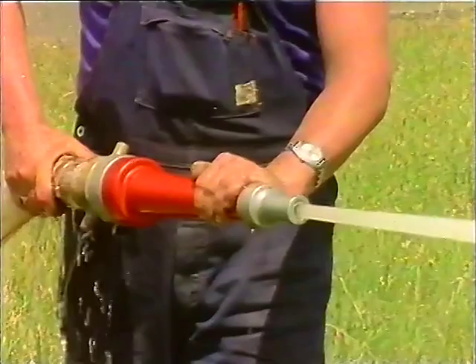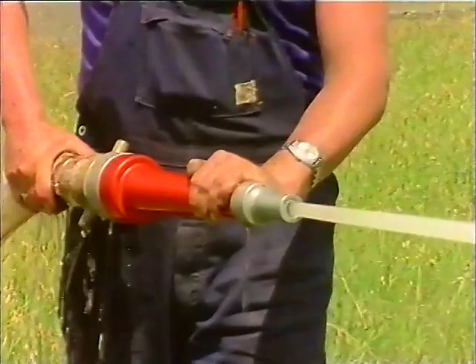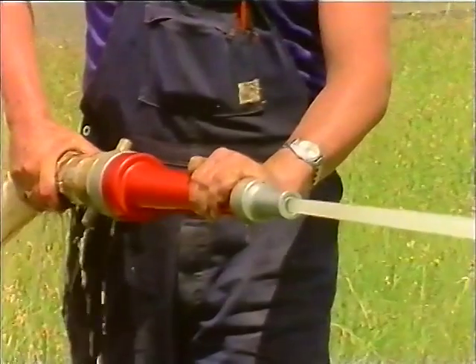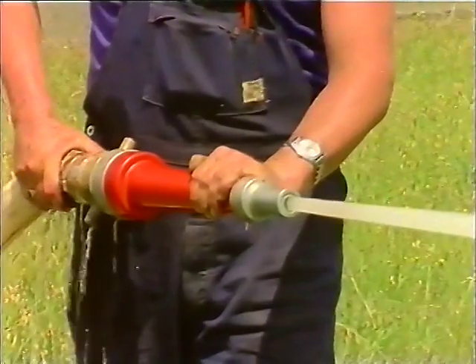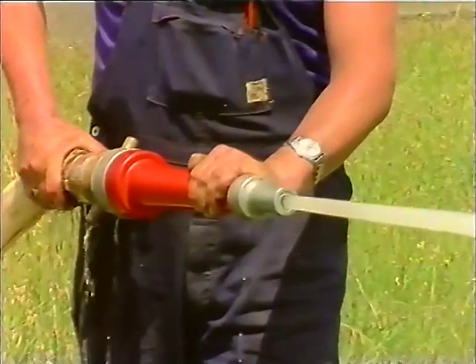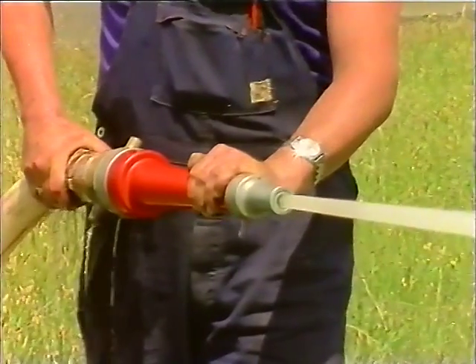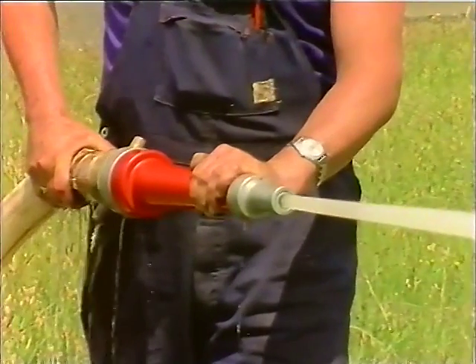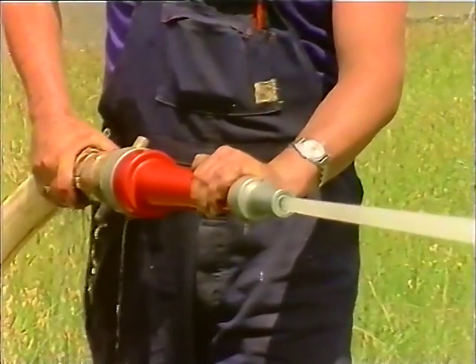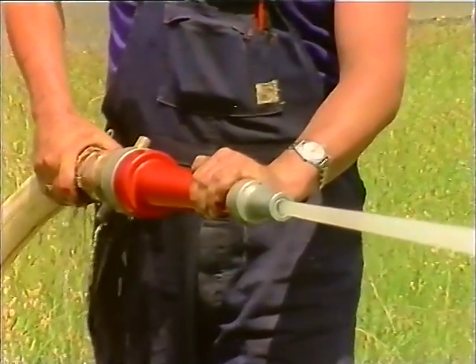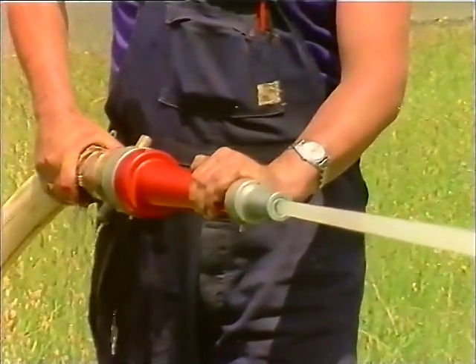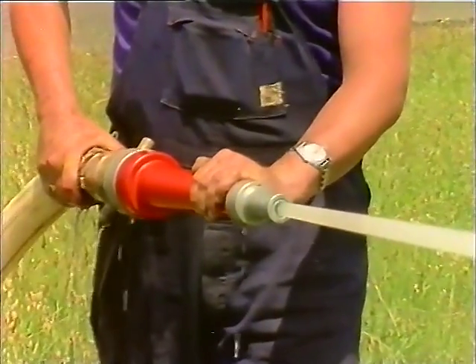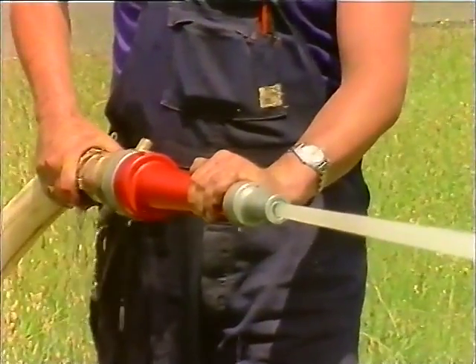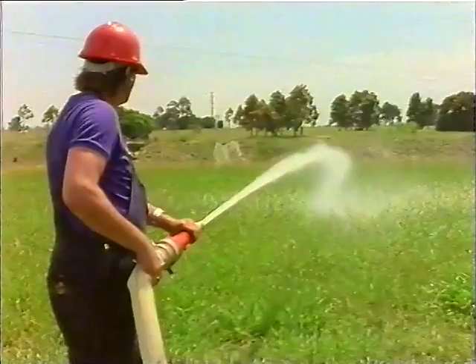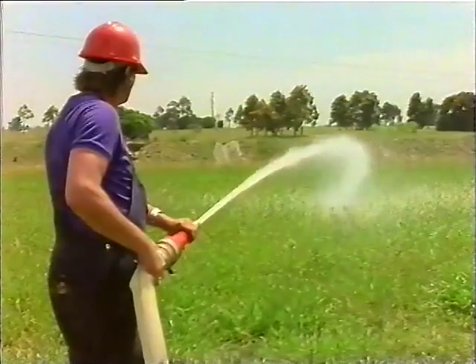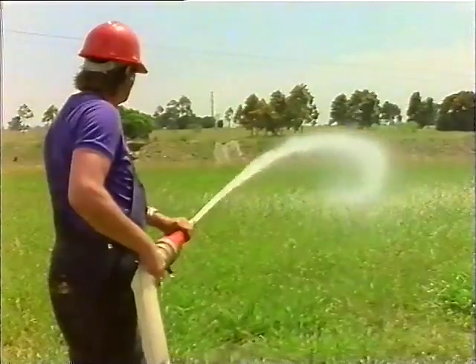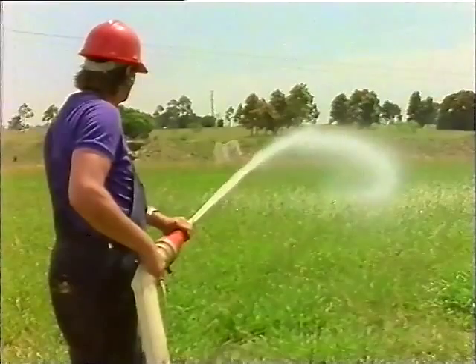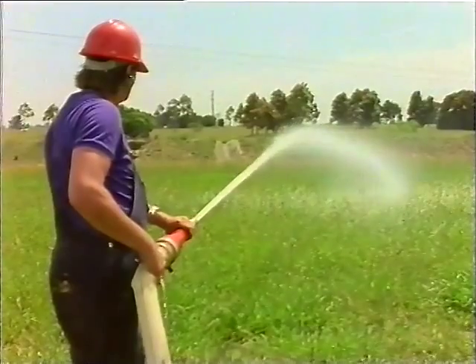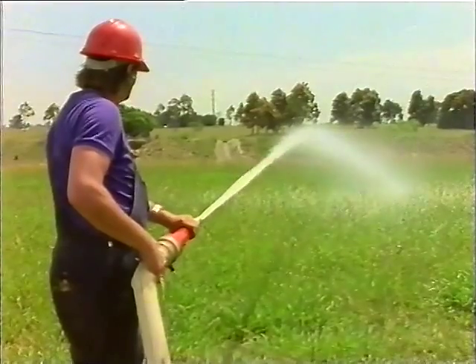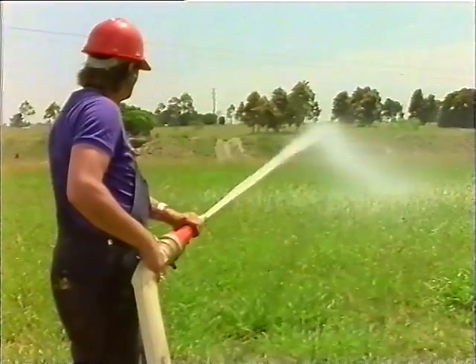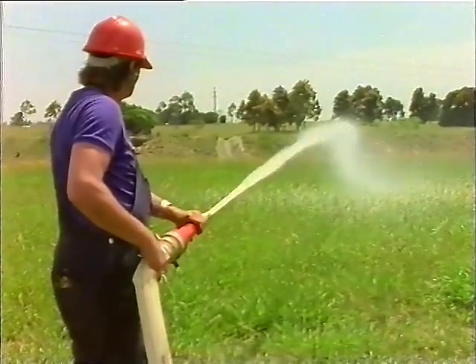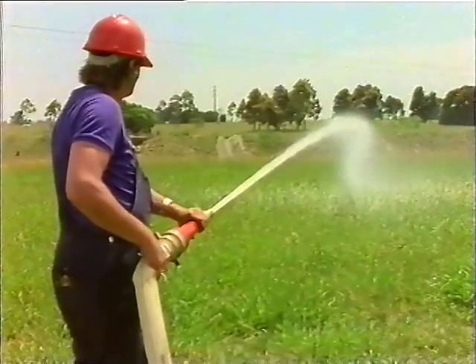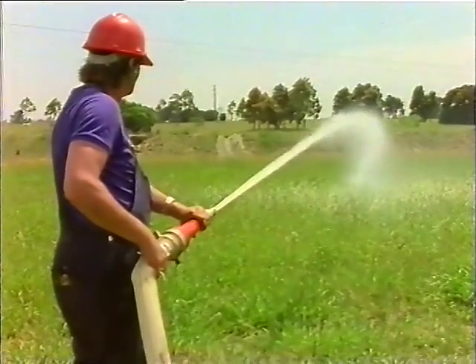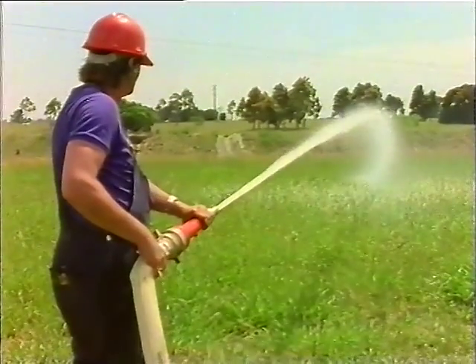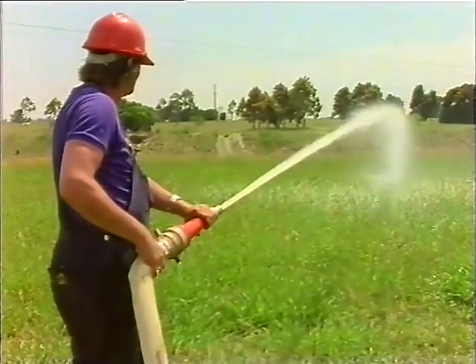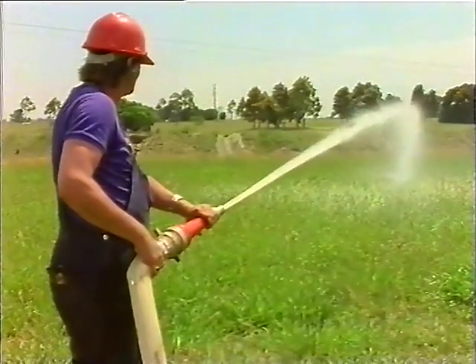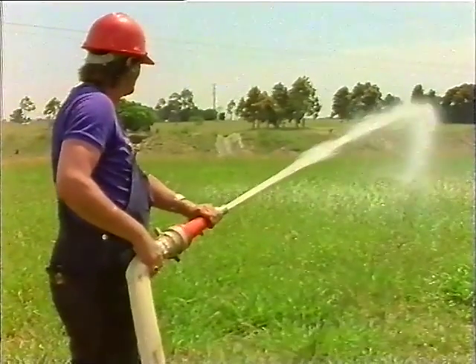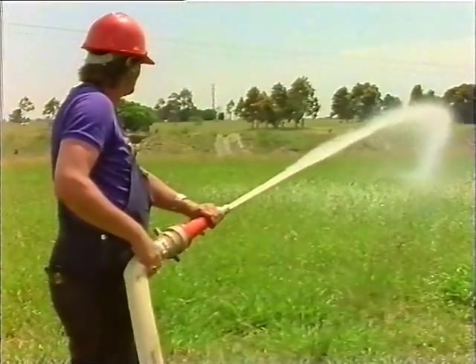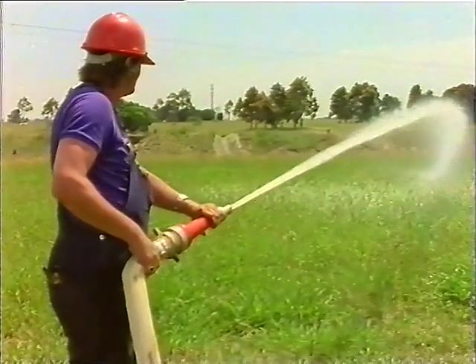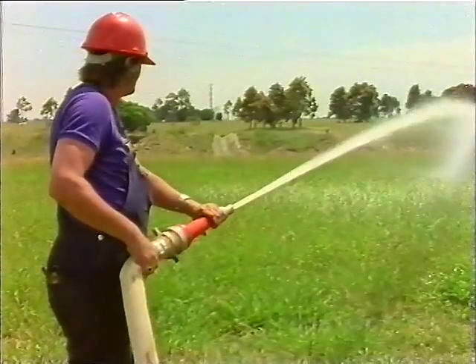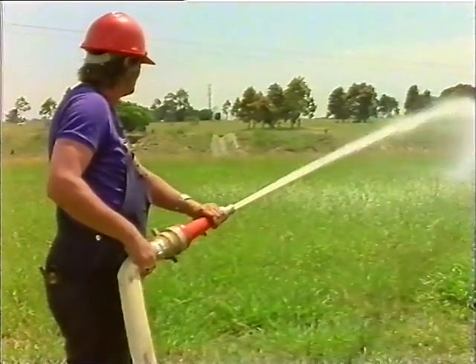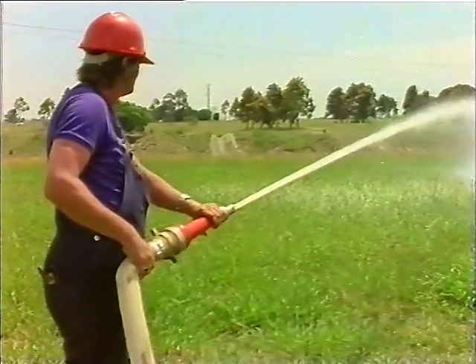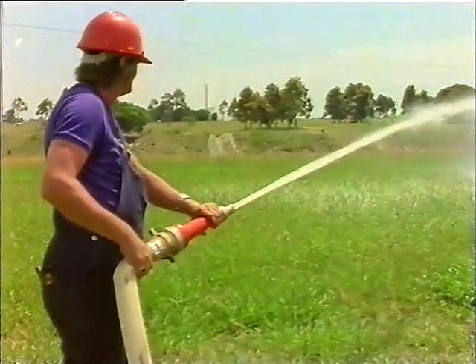Be careful not to direct water at any electrical equipment or overhead power lines.